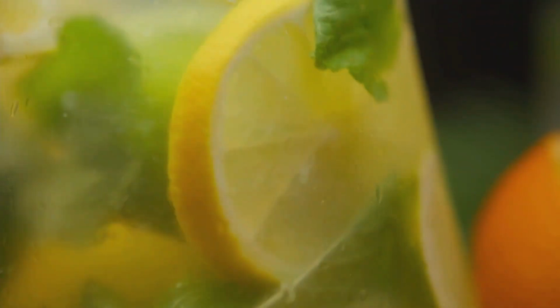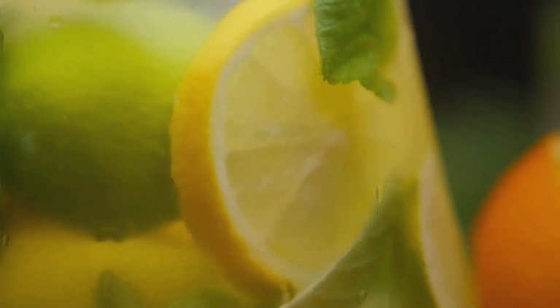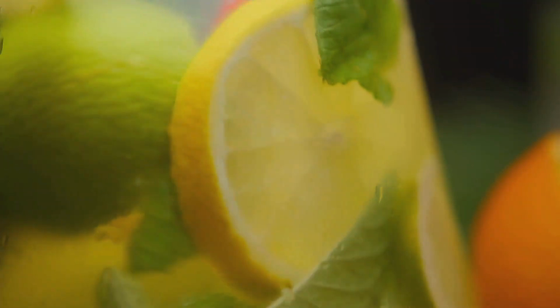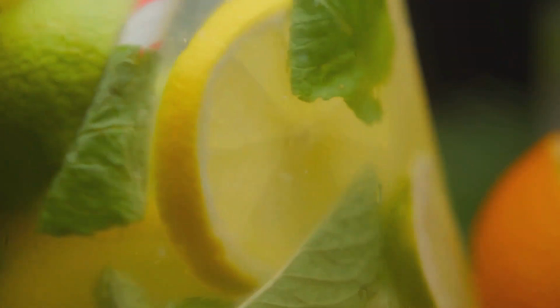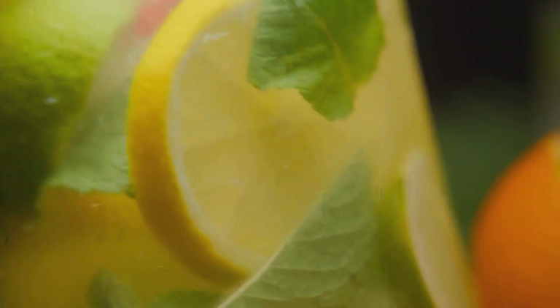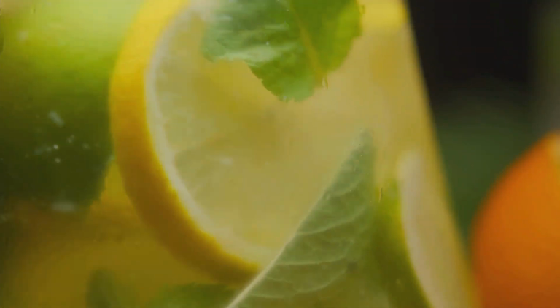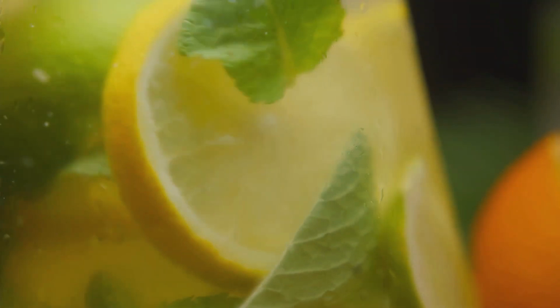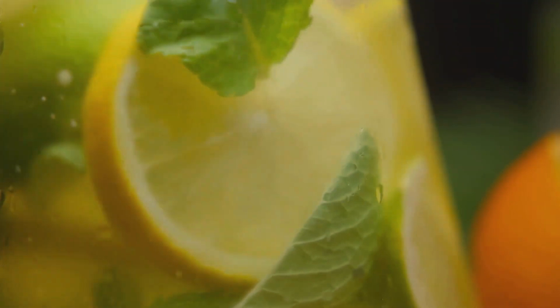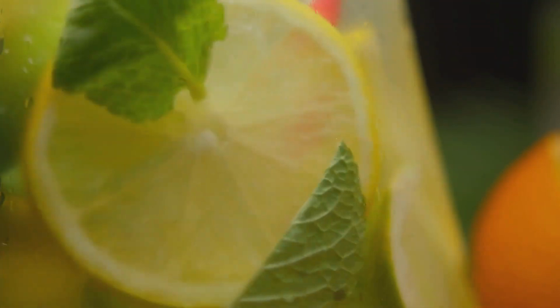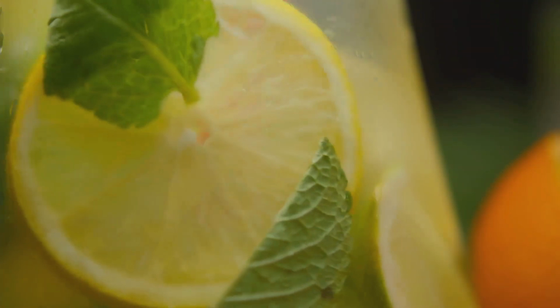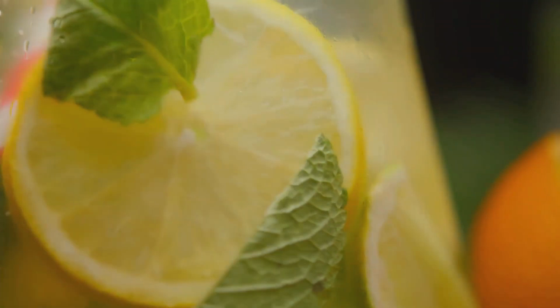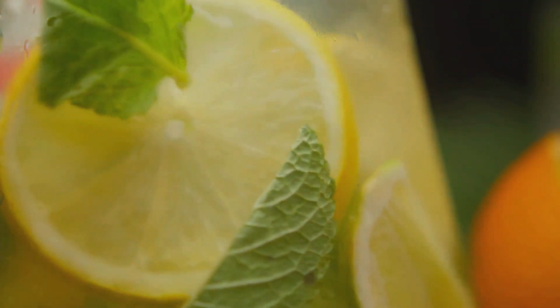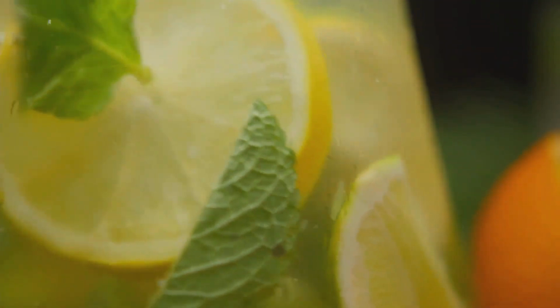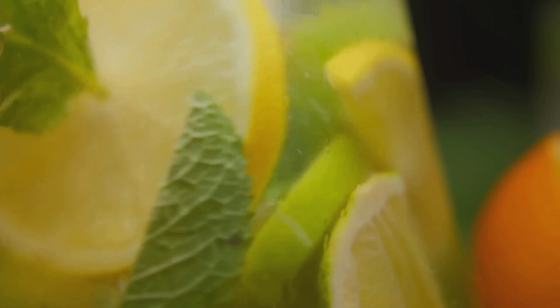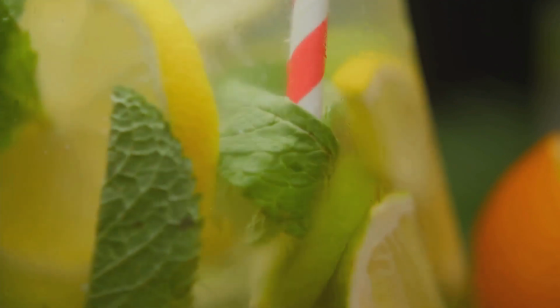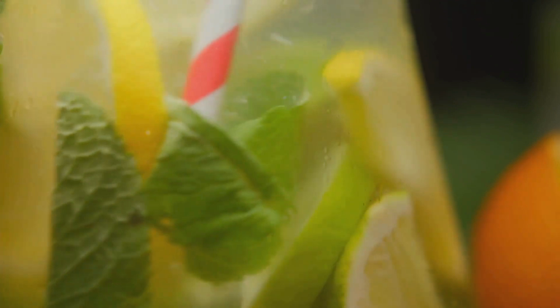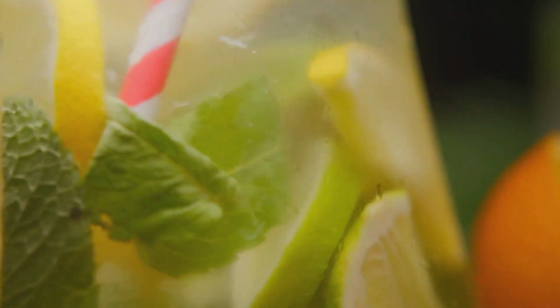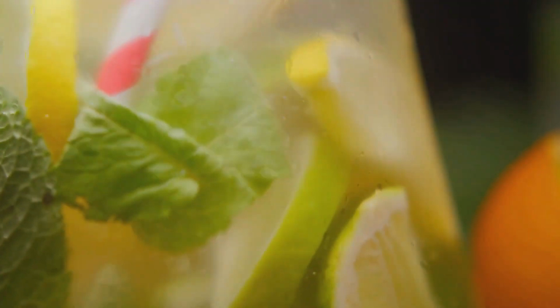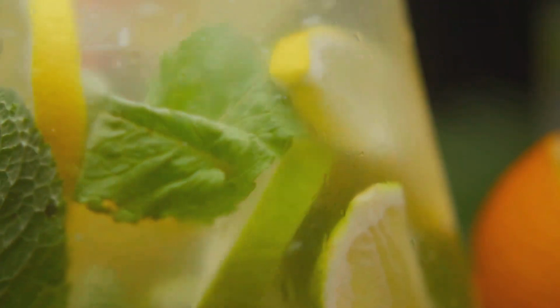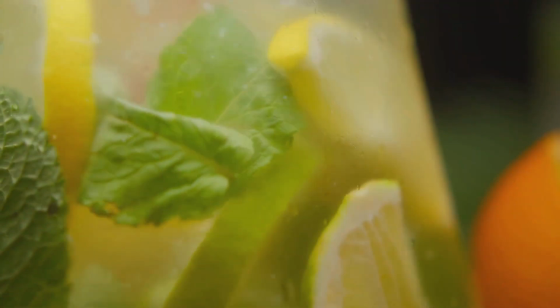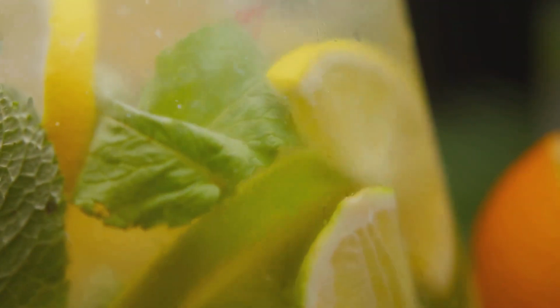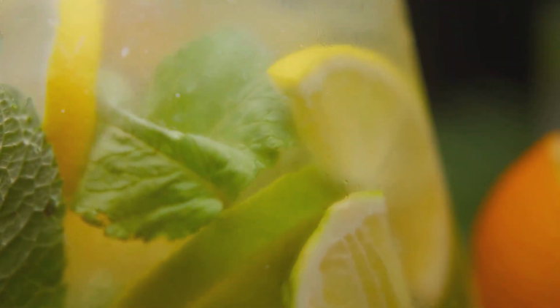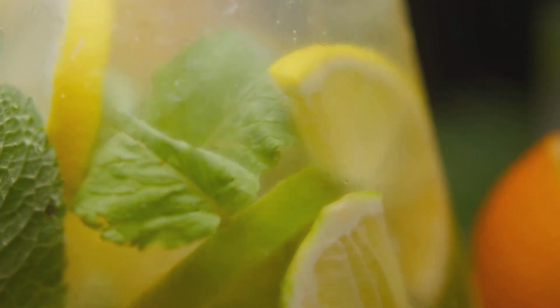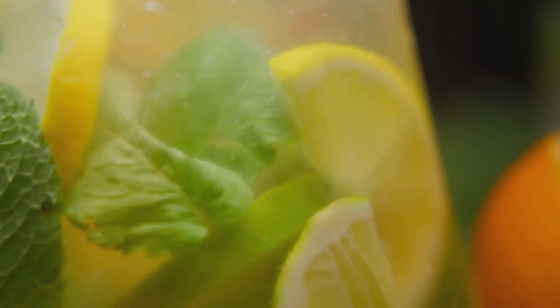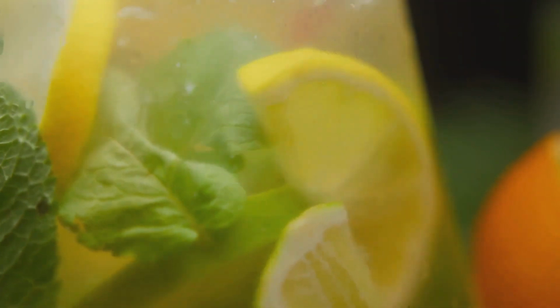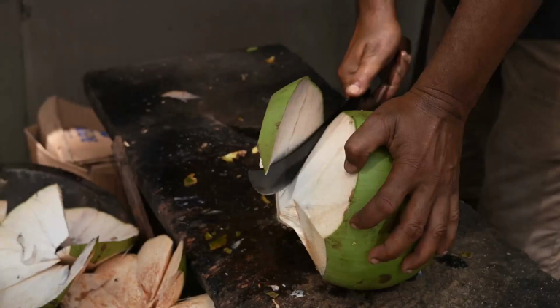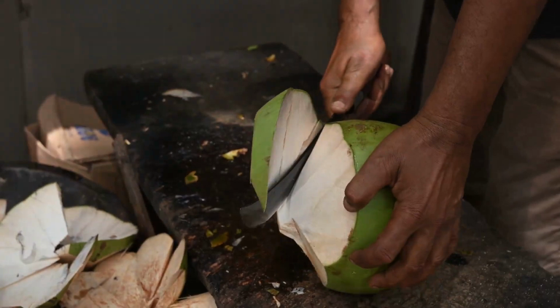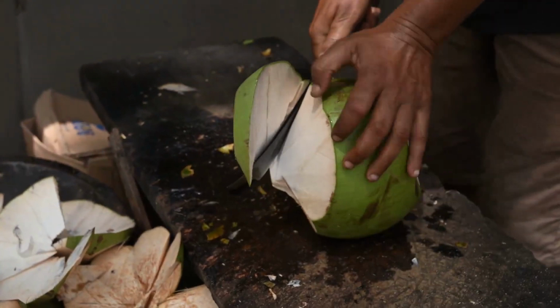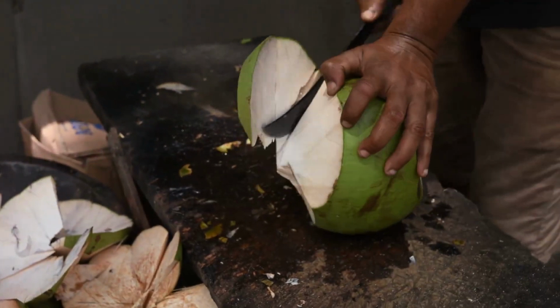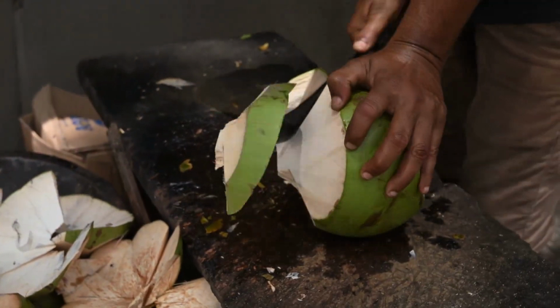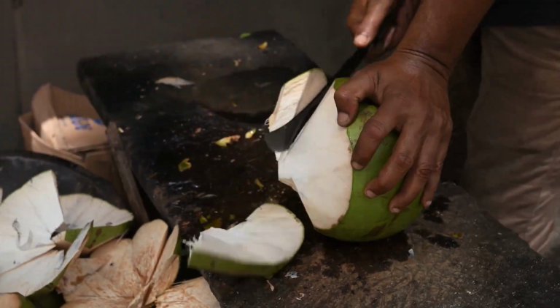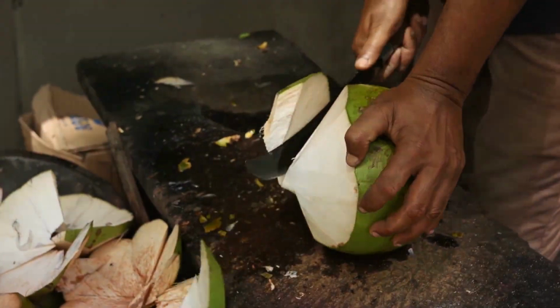Fresh coconut water, lime juice, organic honey or agave nectar, a dash of sea salt, and some fresh mint leaves.